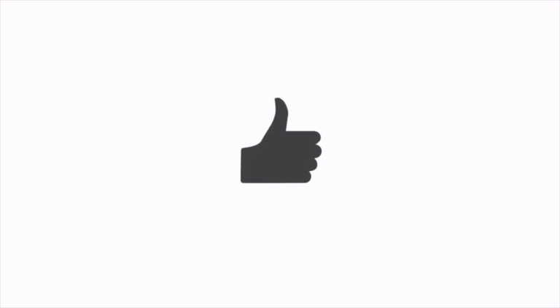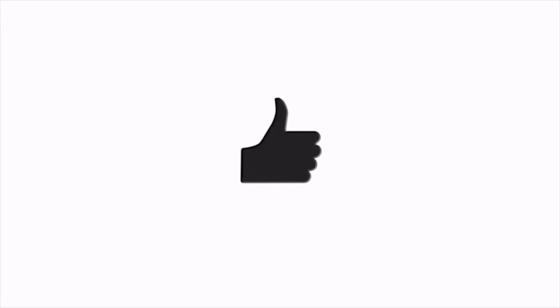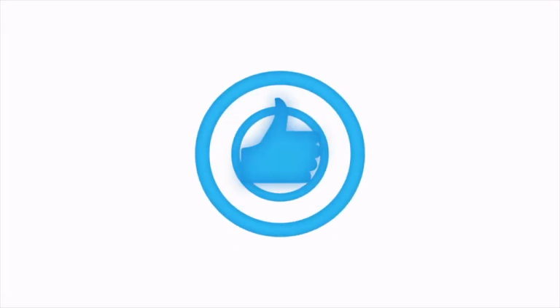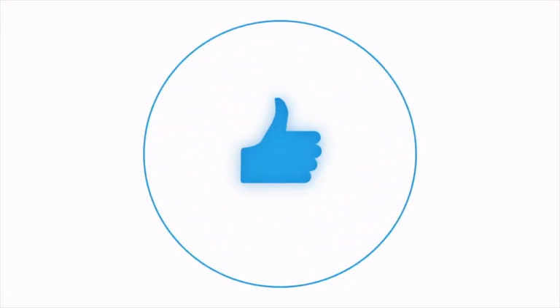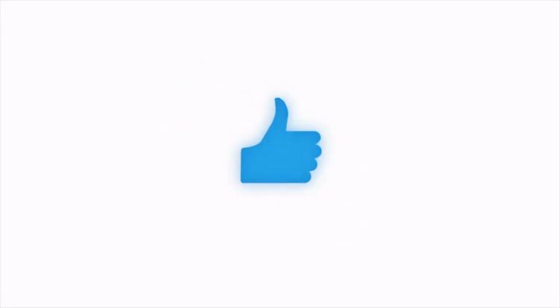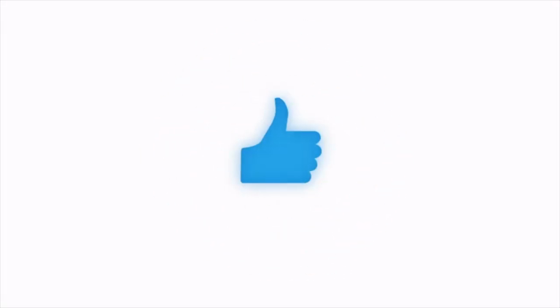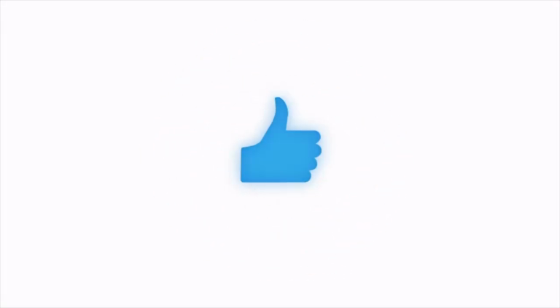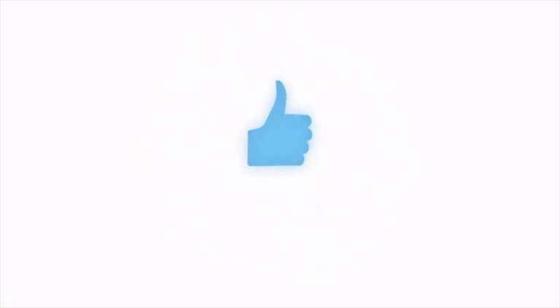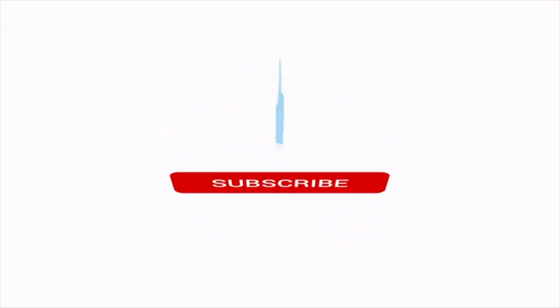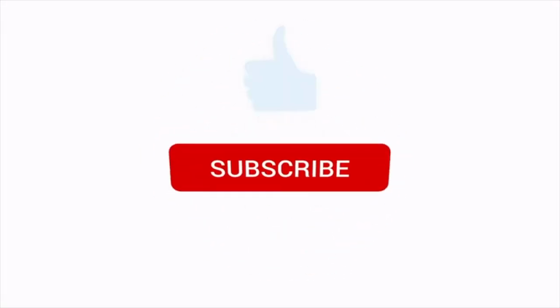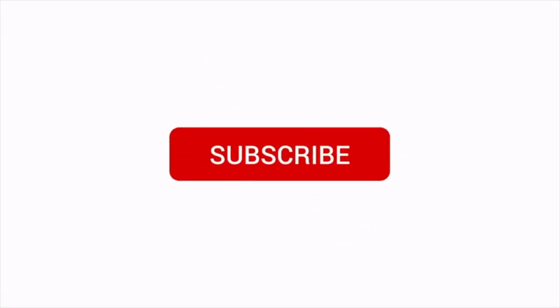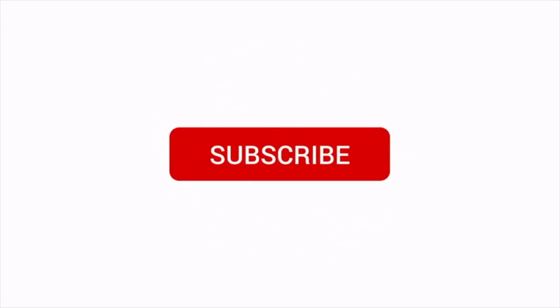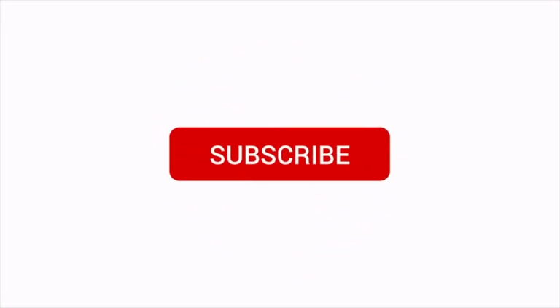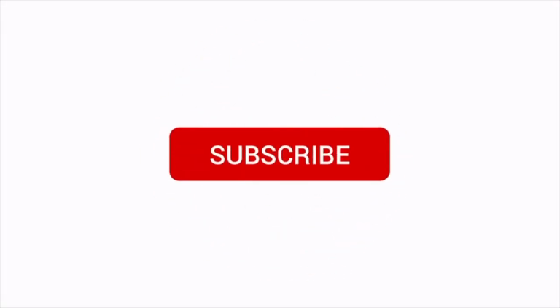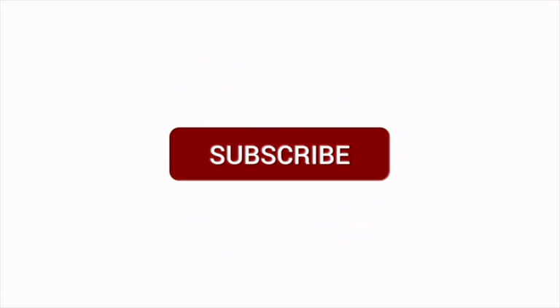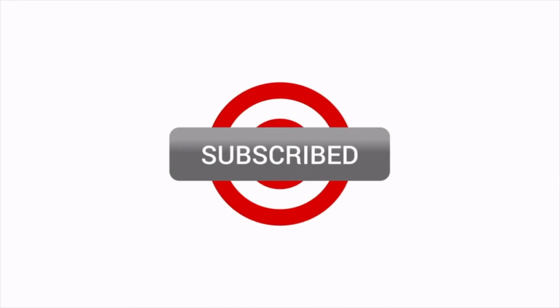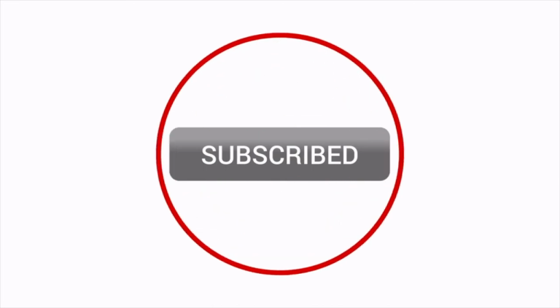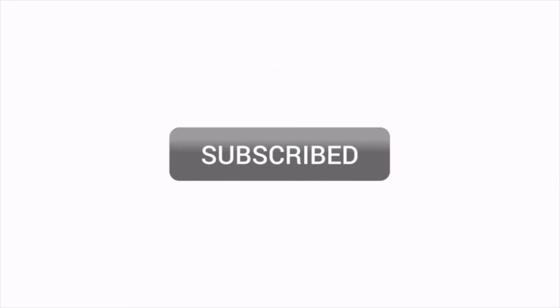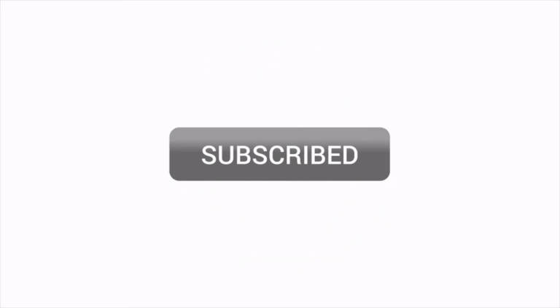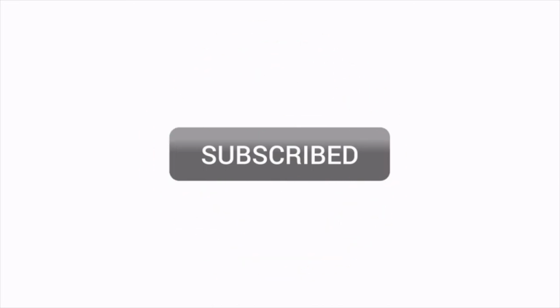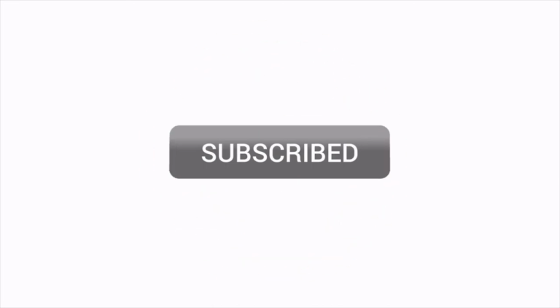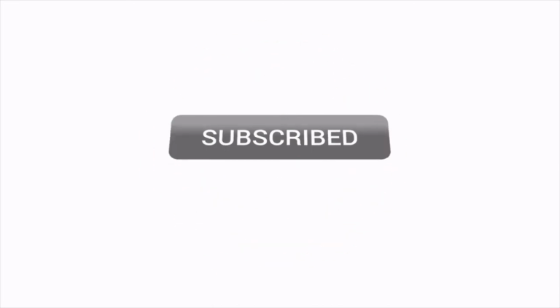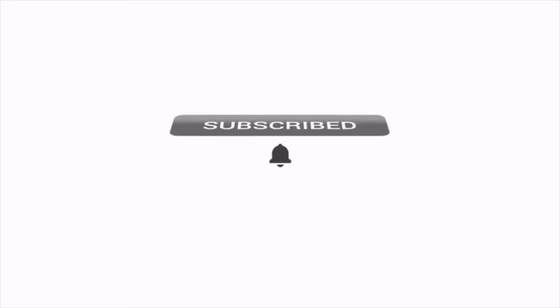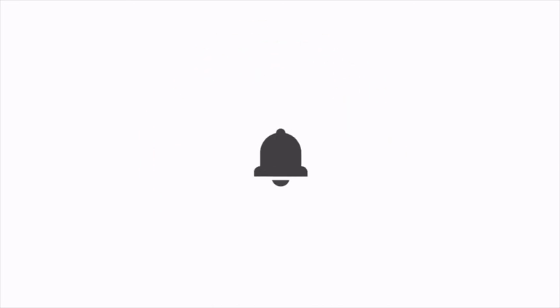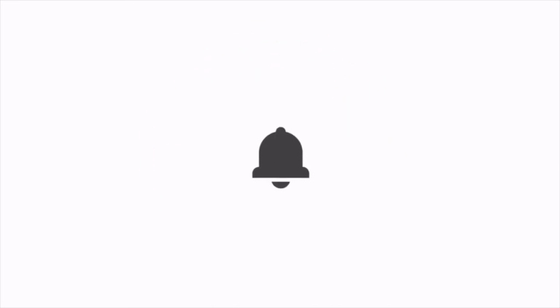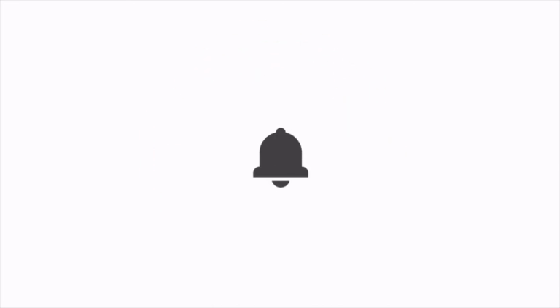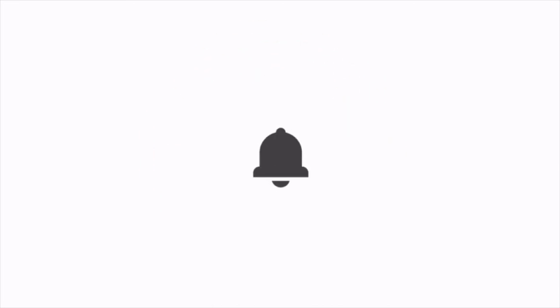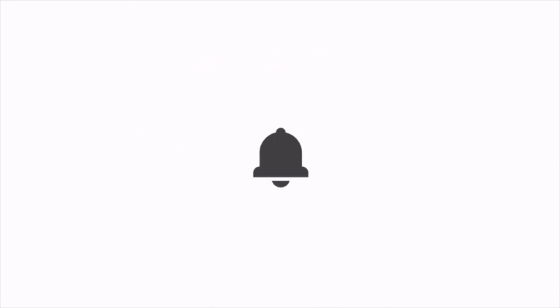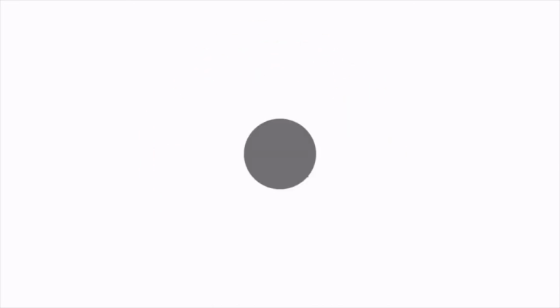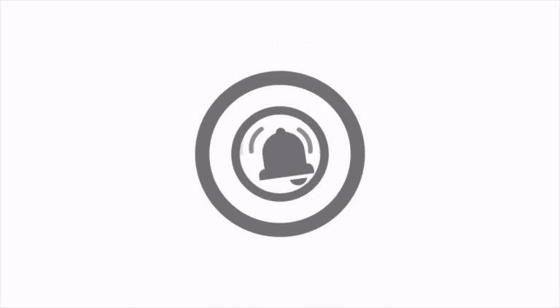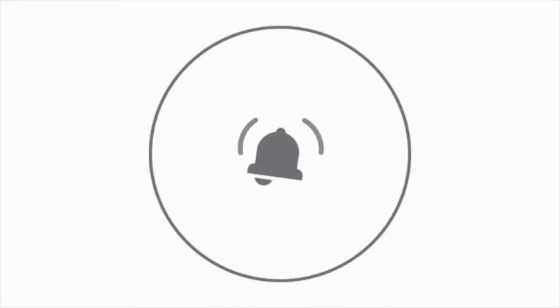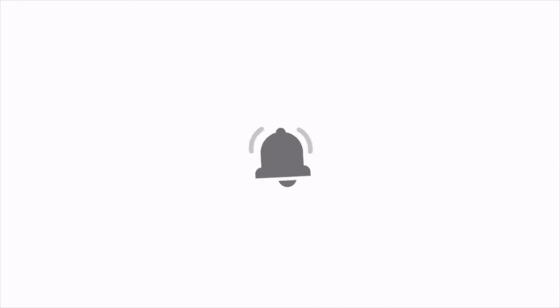If you enjoyed this video, do click the like button and subscribe to my channel to watch an Art Supply review every Wednesday.